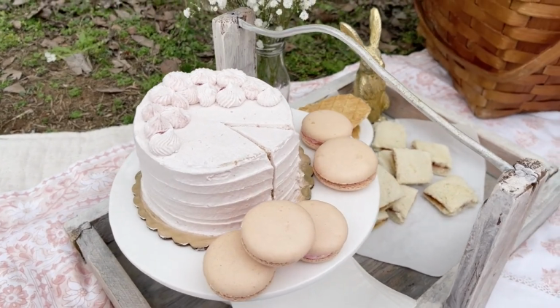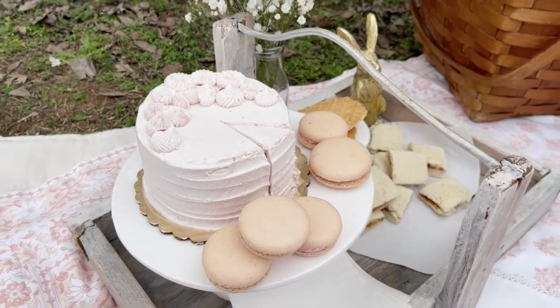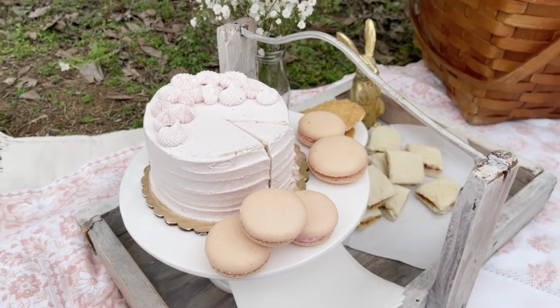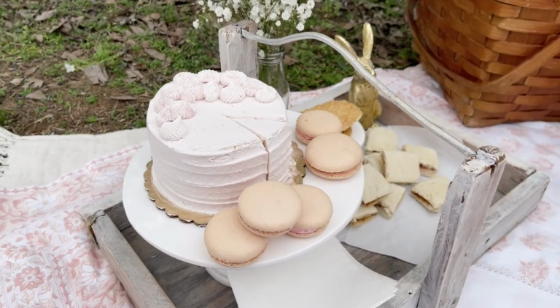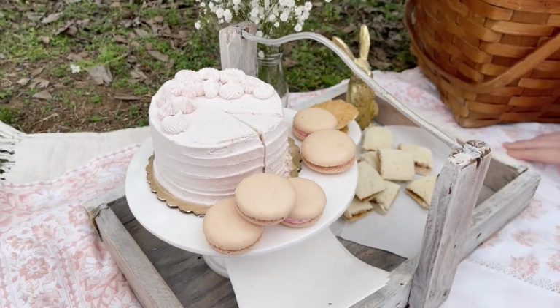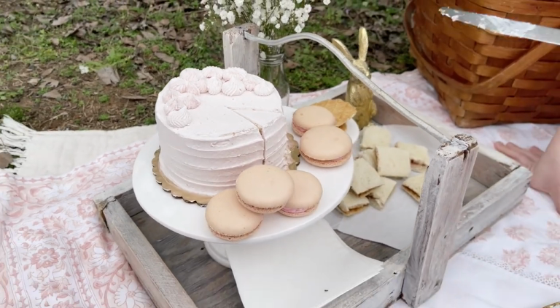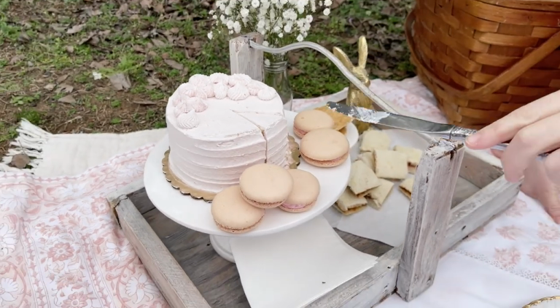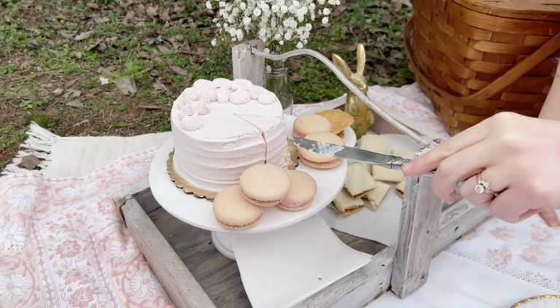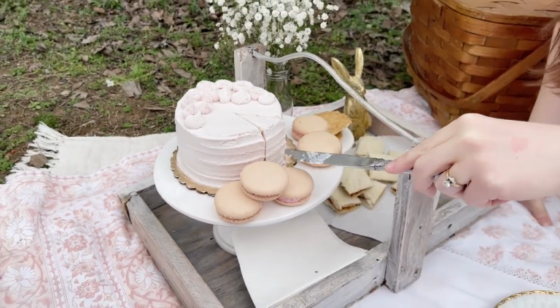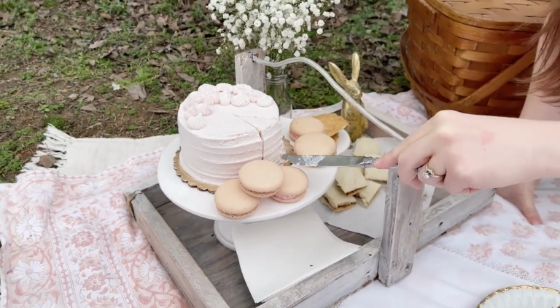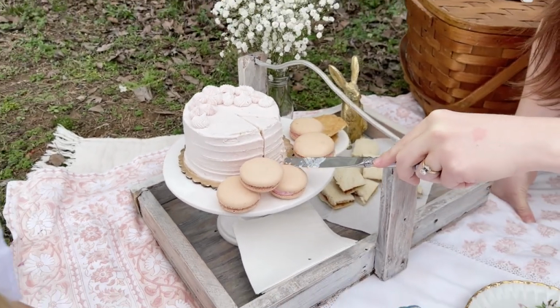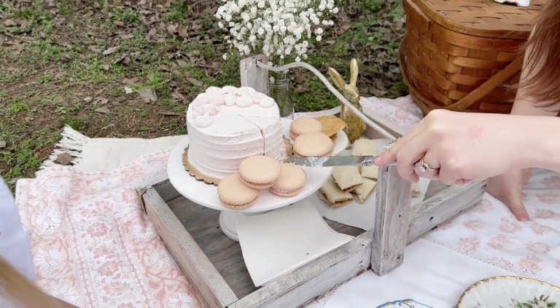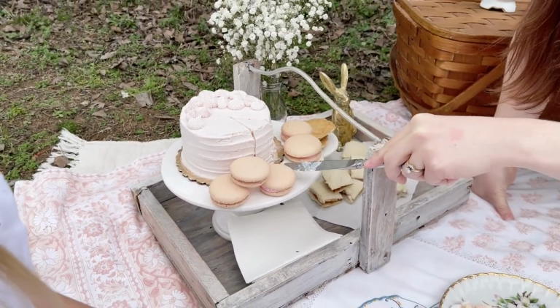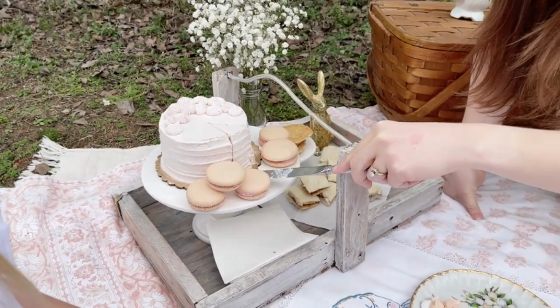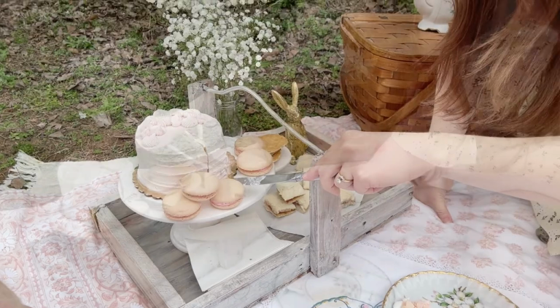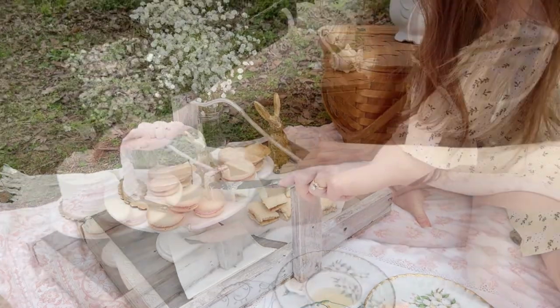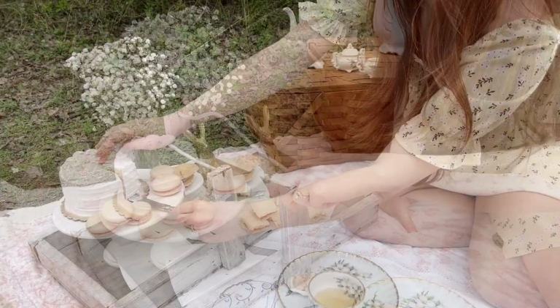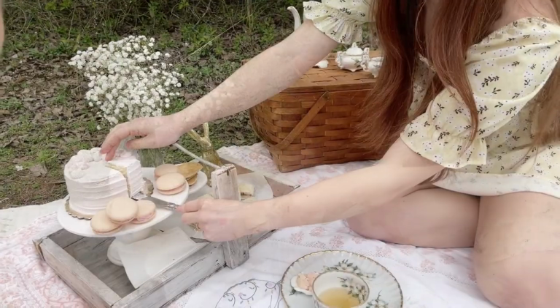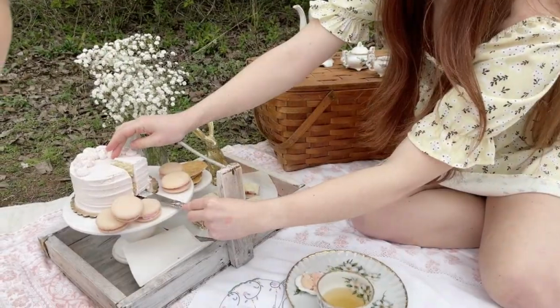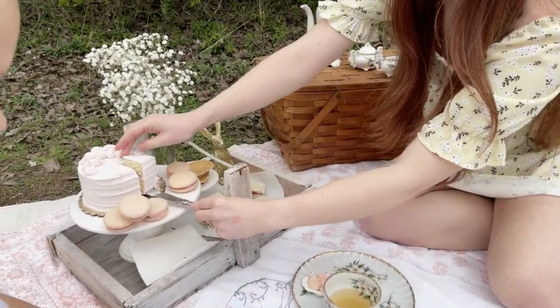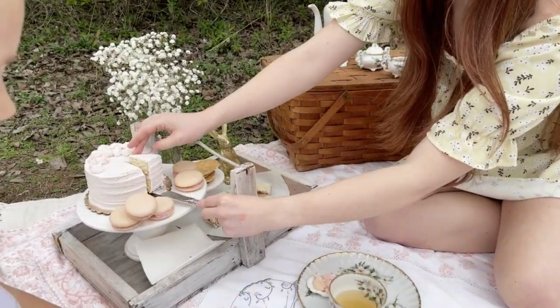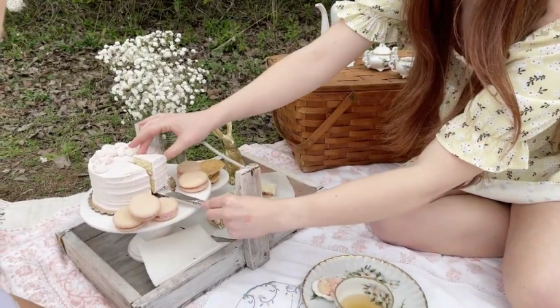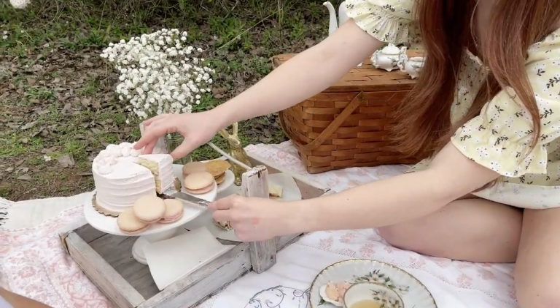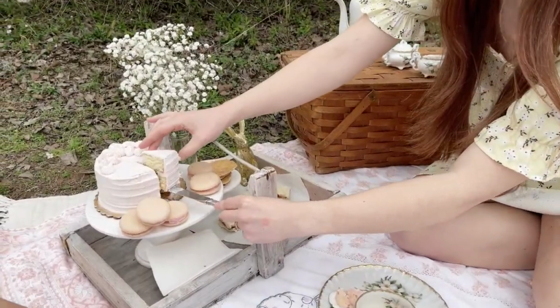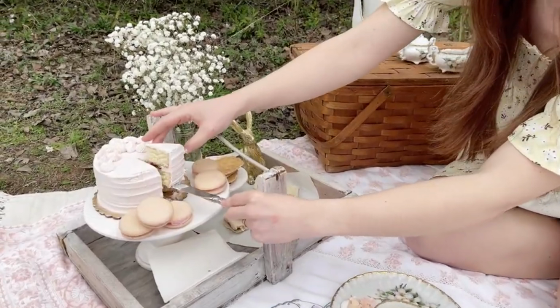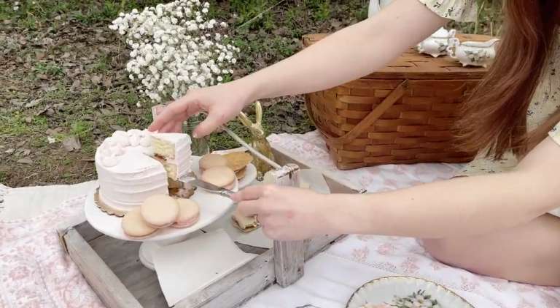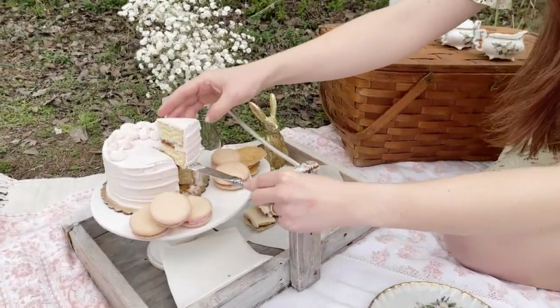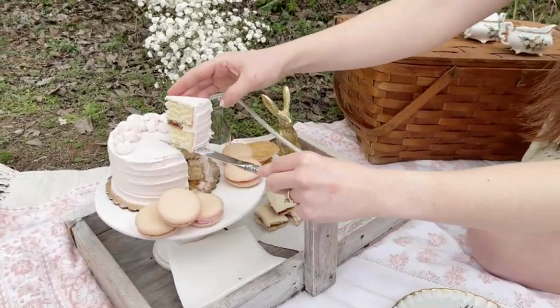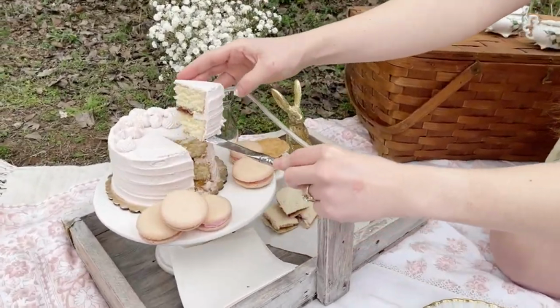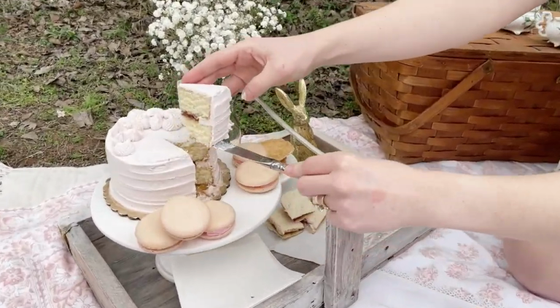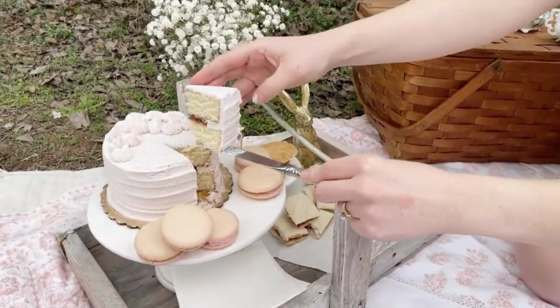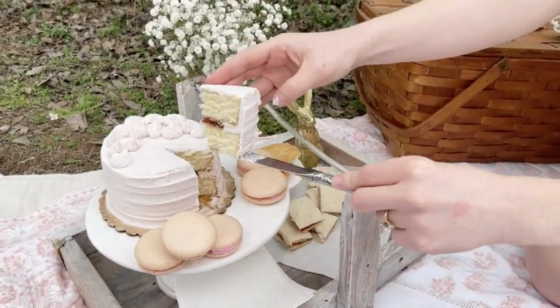The girls were dressed up in white eyelet dresses that we found at Walmart, which can also be used for Easter too.